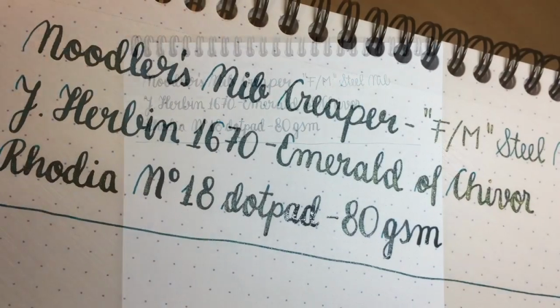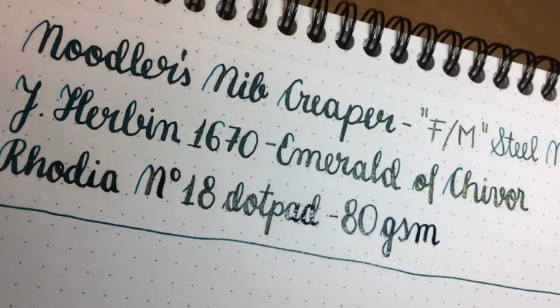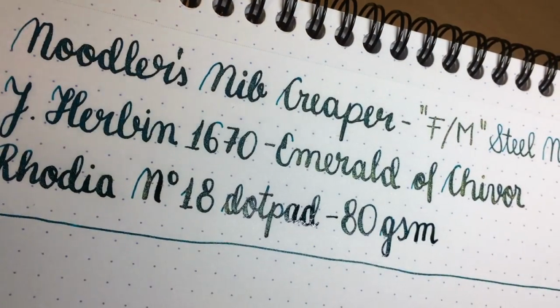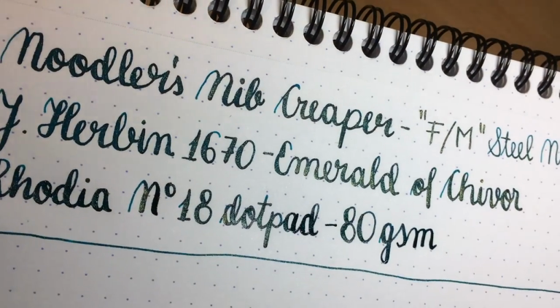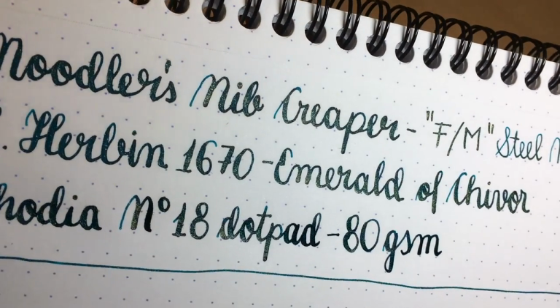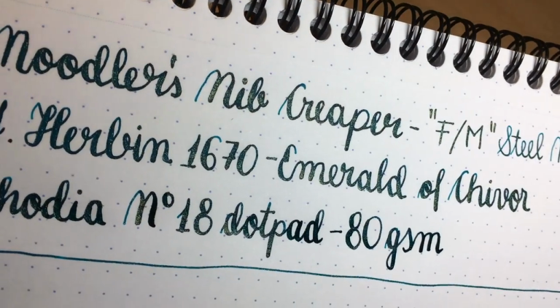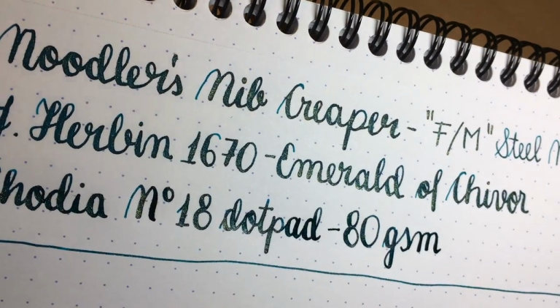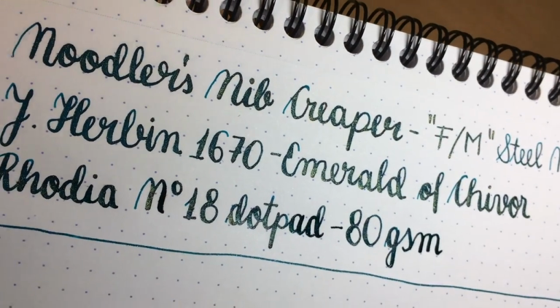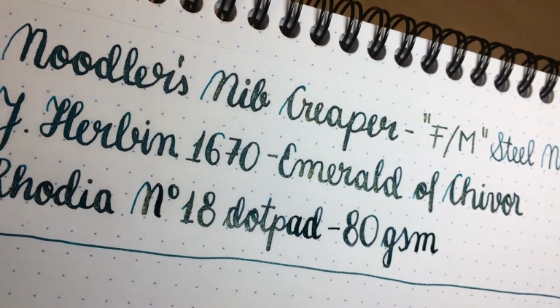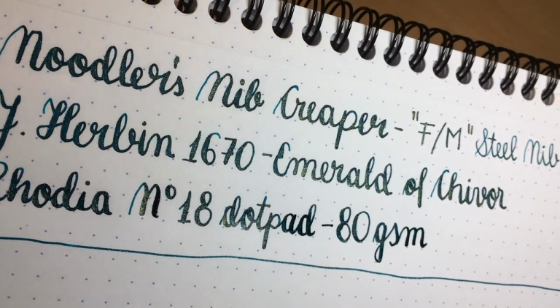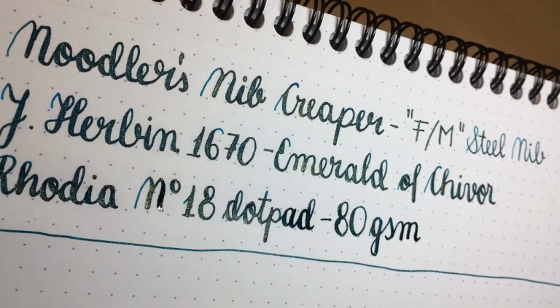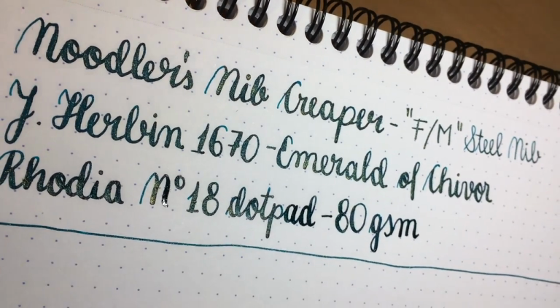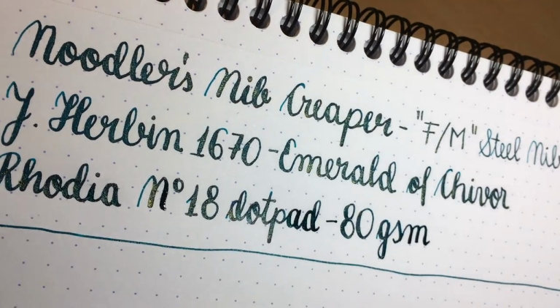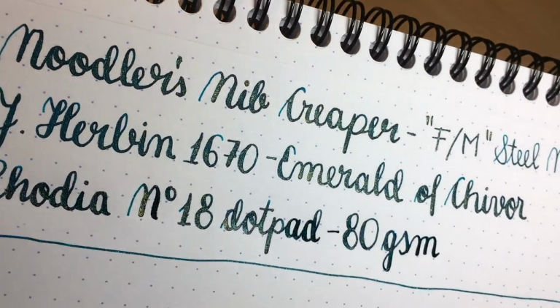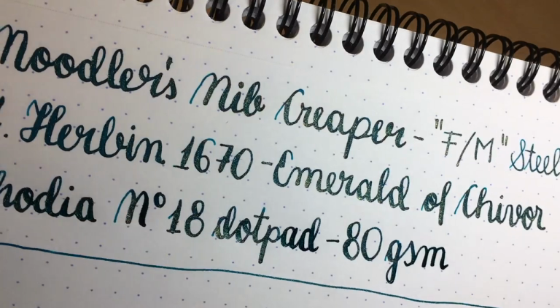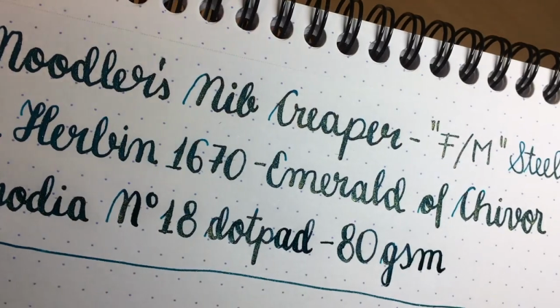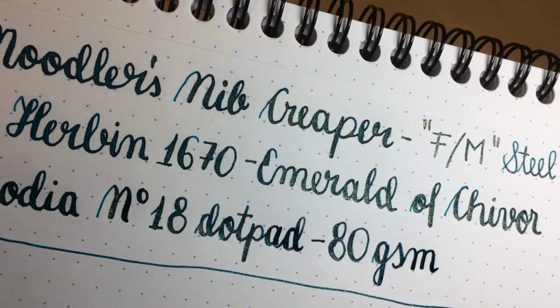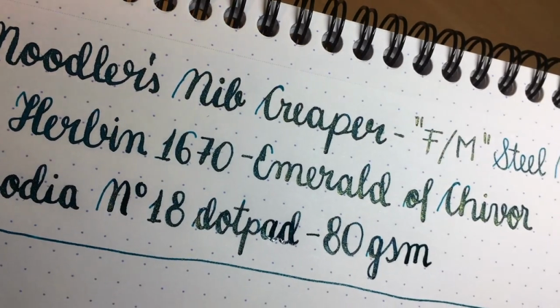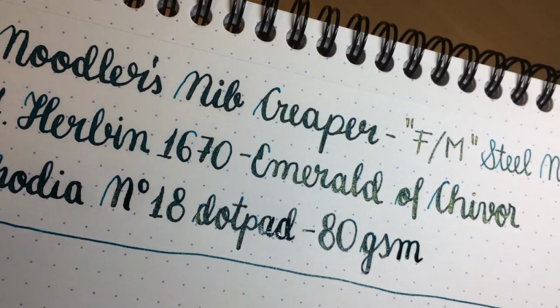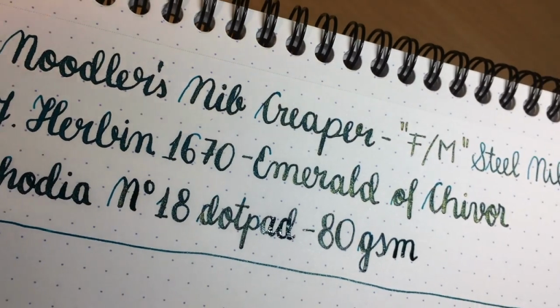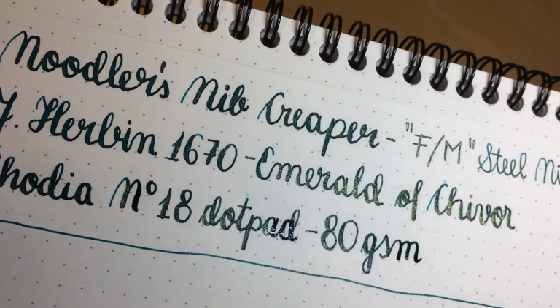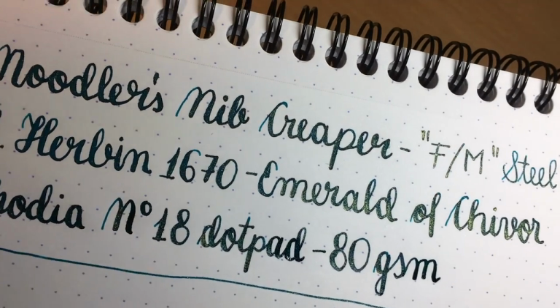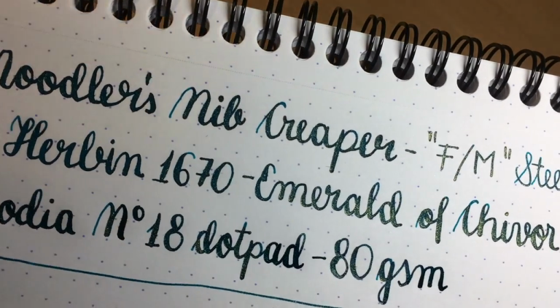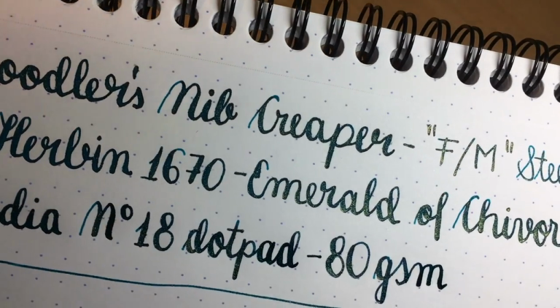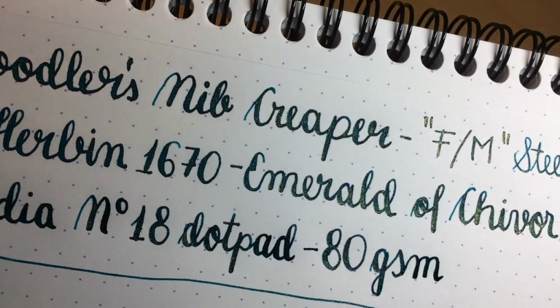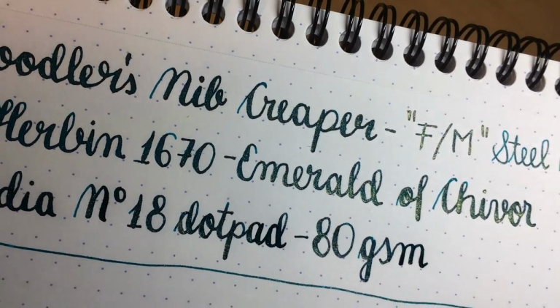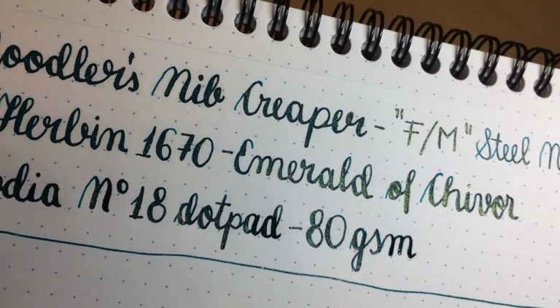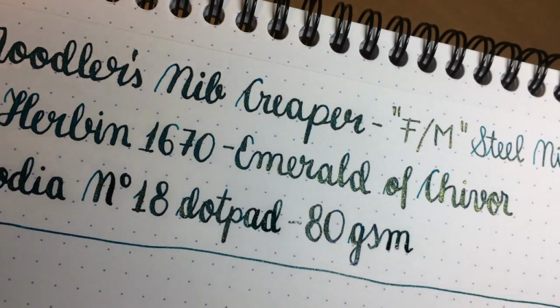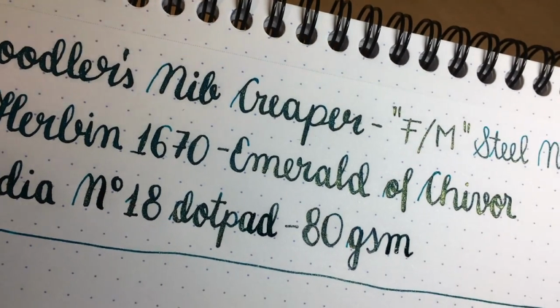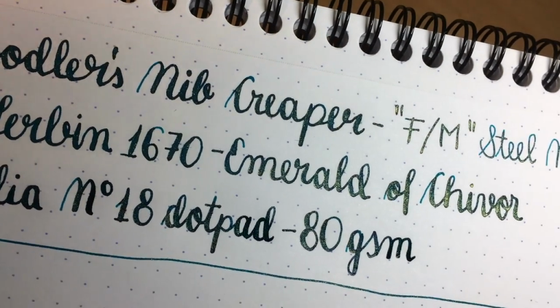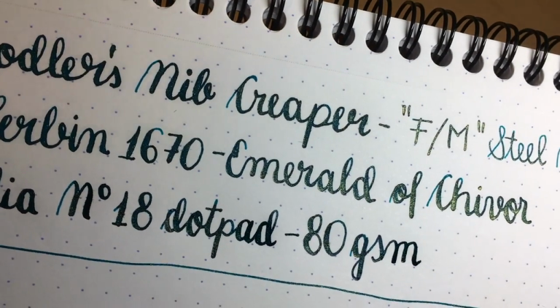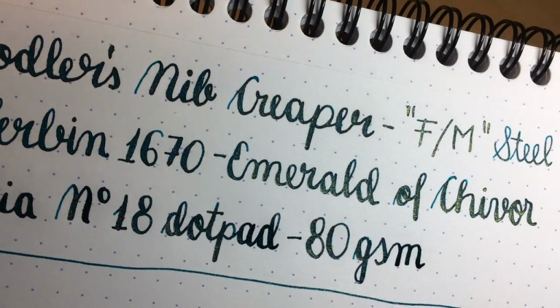As you can see this is an amazing ink with these gold specks in it. It almost looks like there's glitter in the ink.